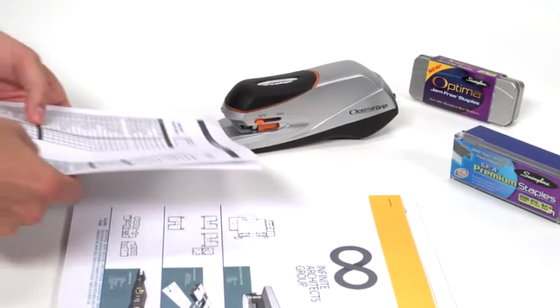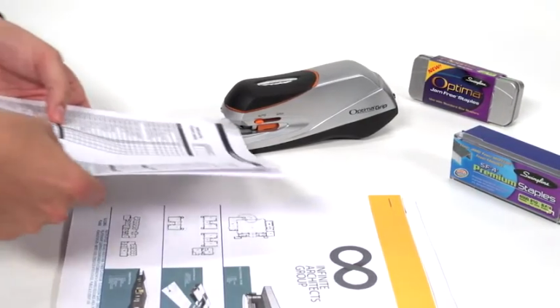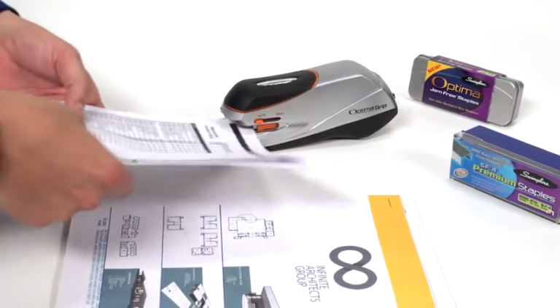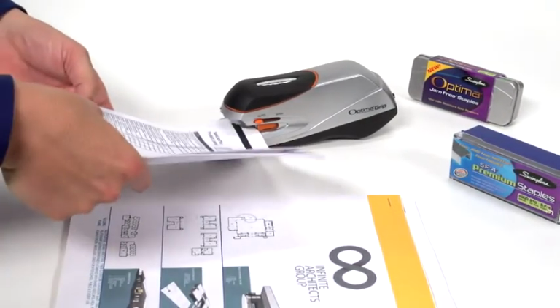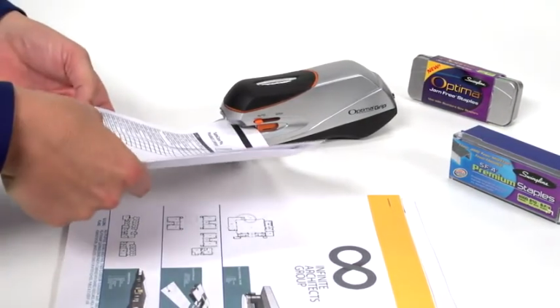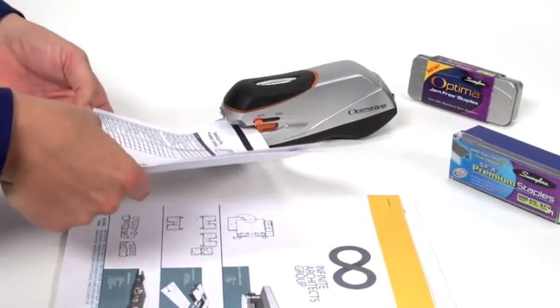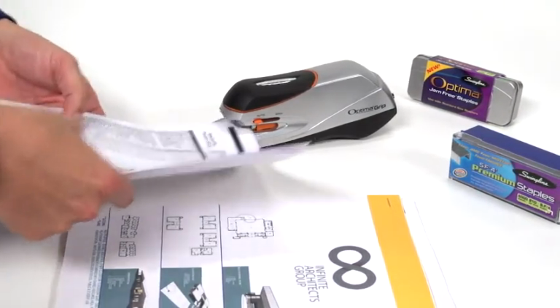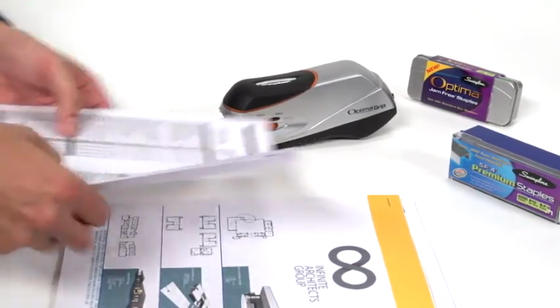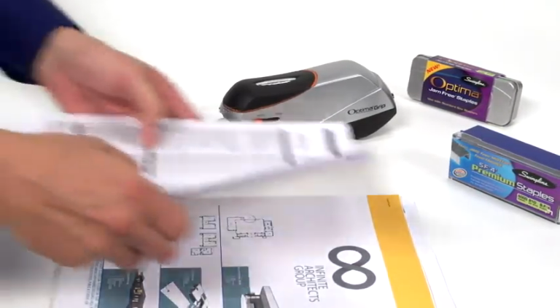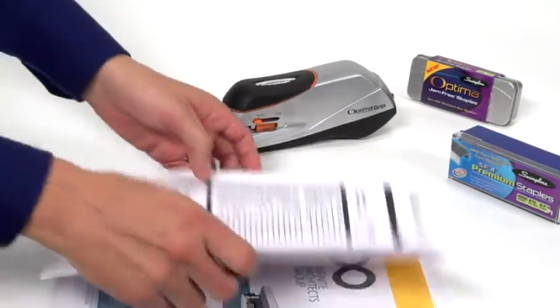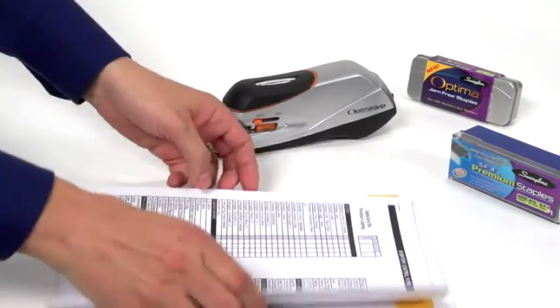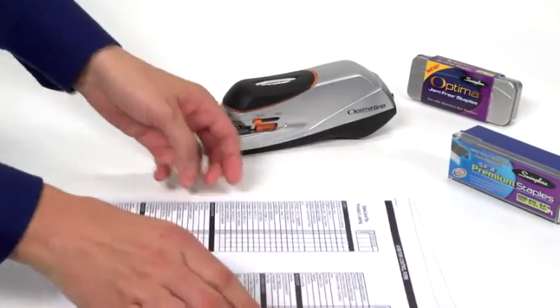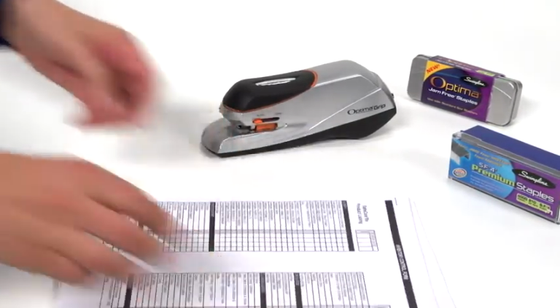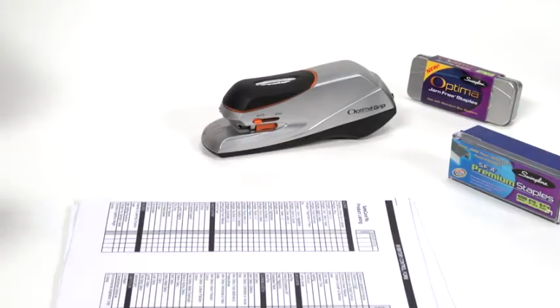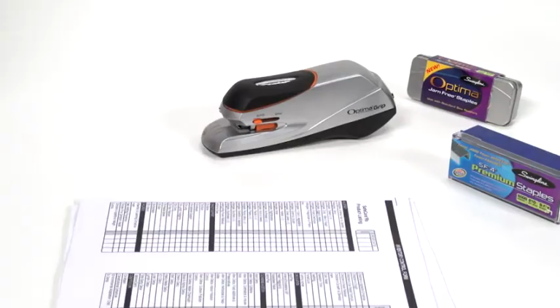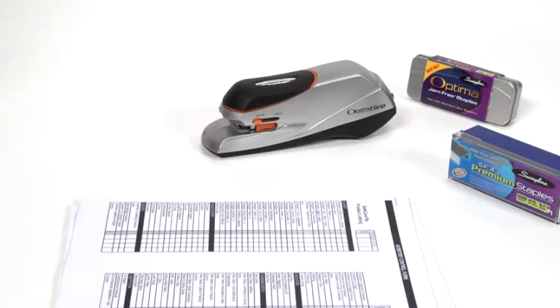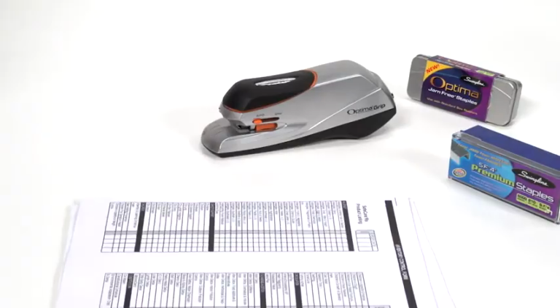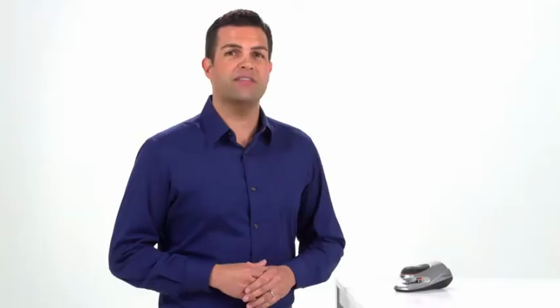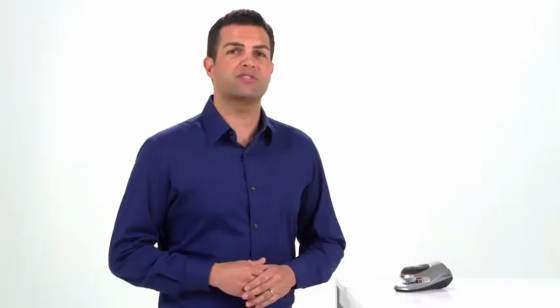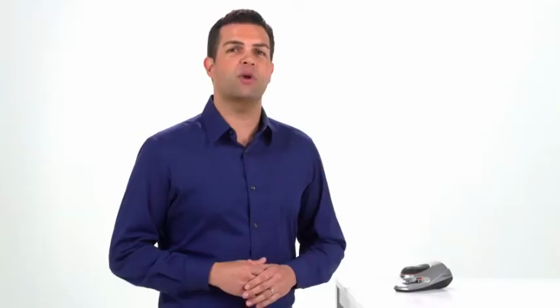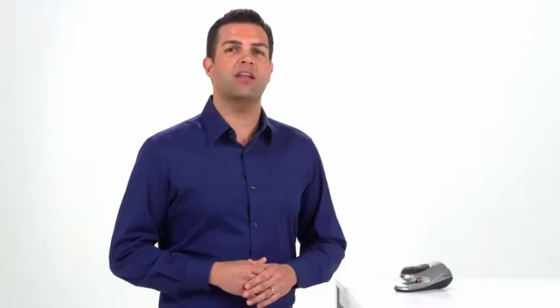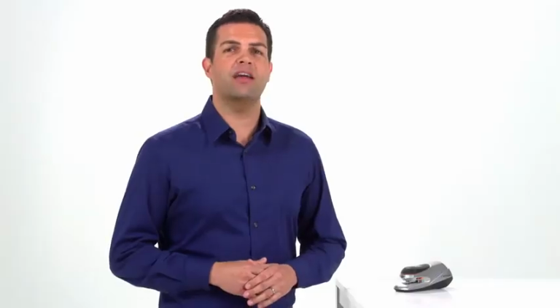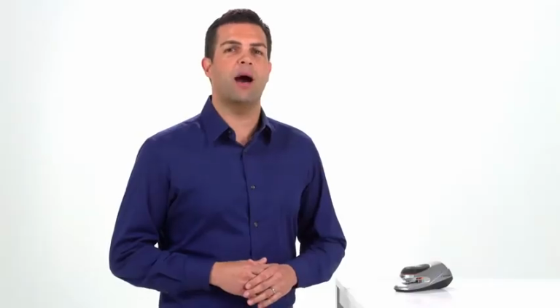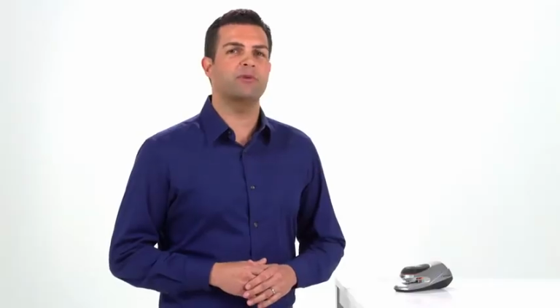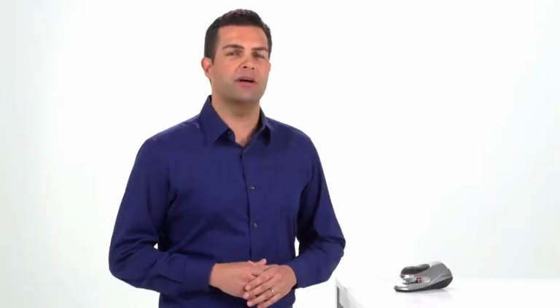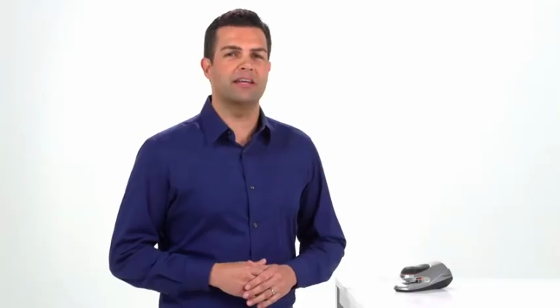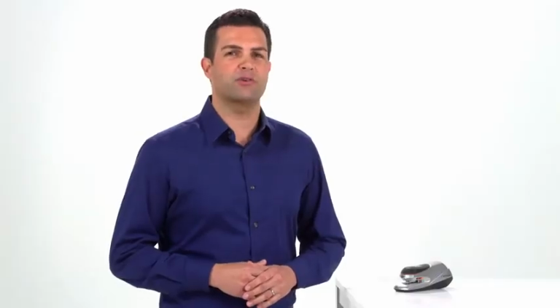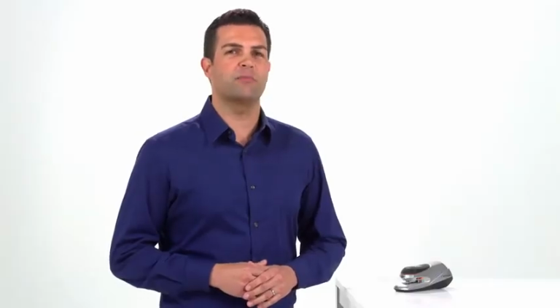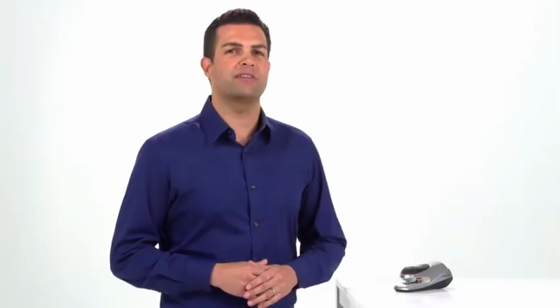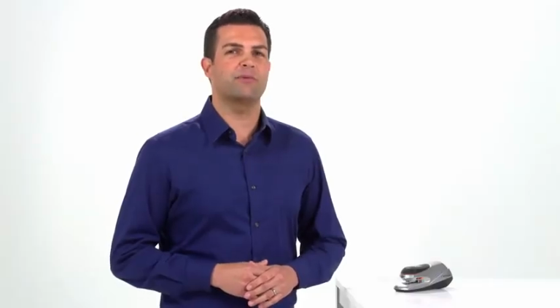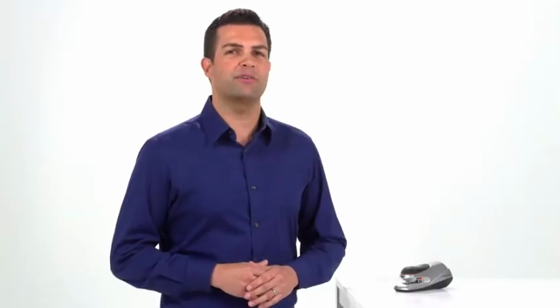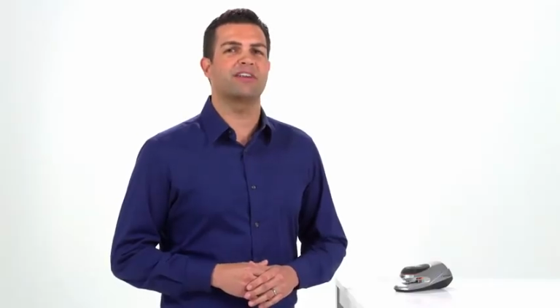It comes with a limited 2-year warranty. Buy the Swingline Optima Electric Grip Stapler today.